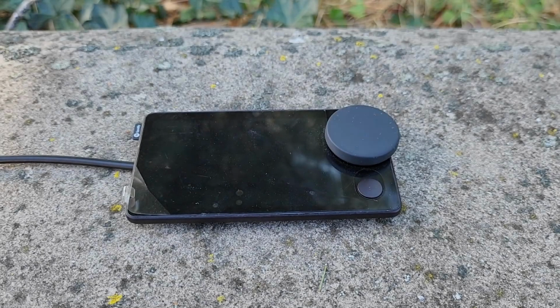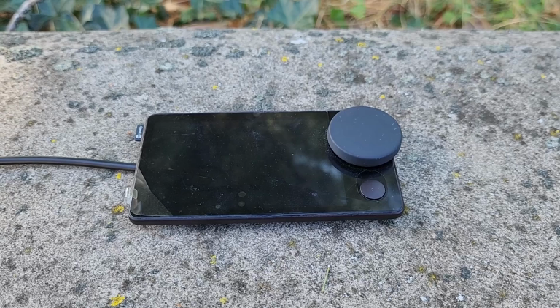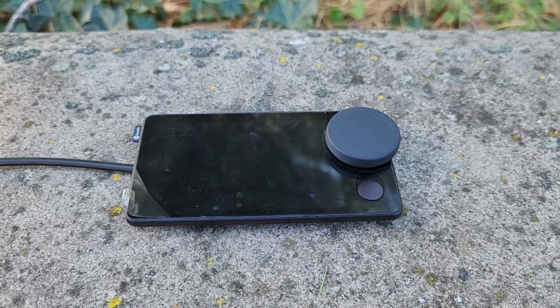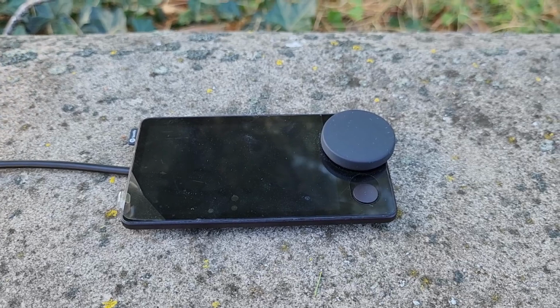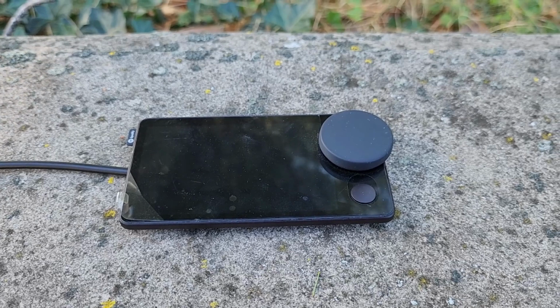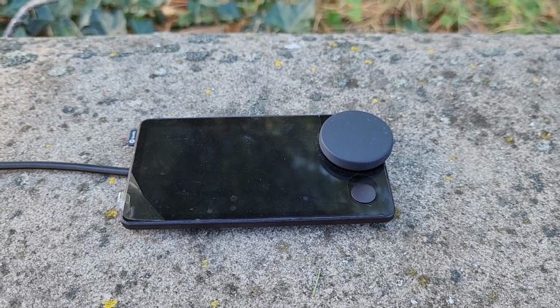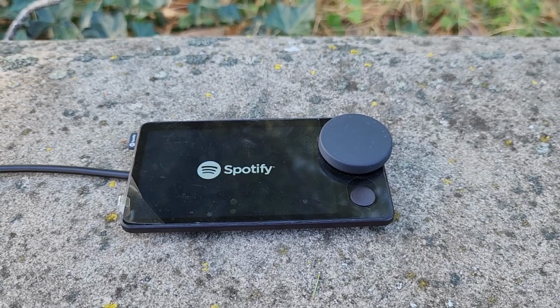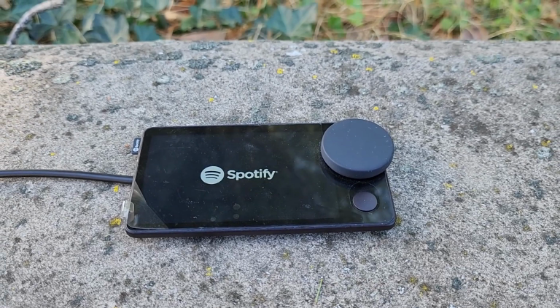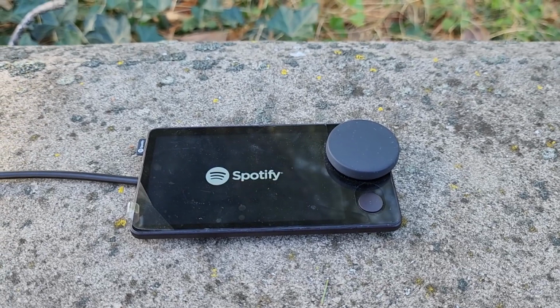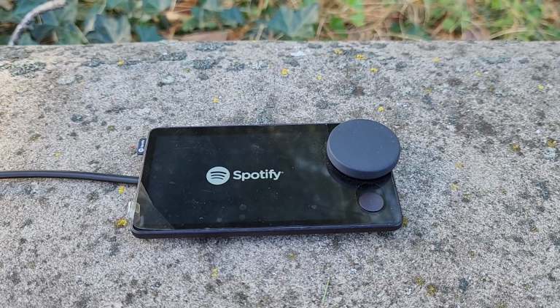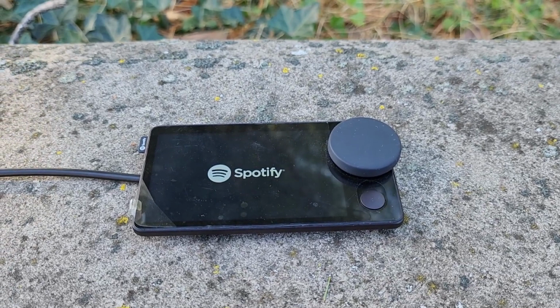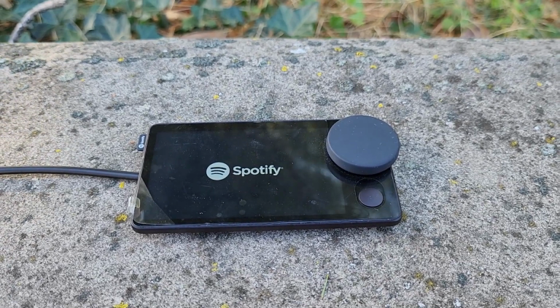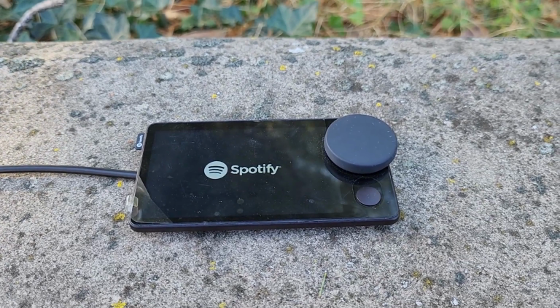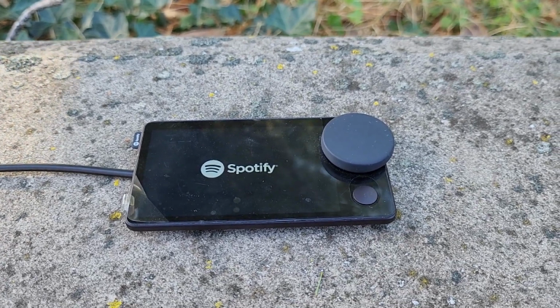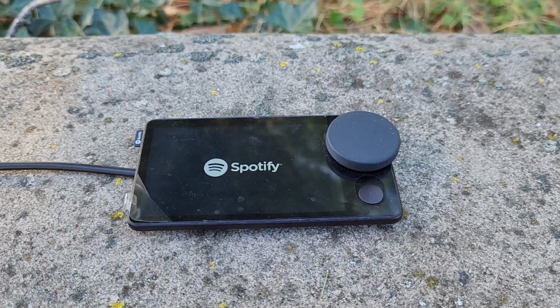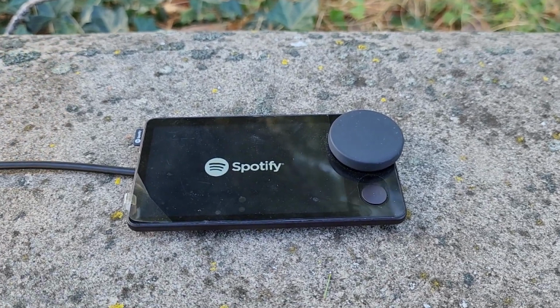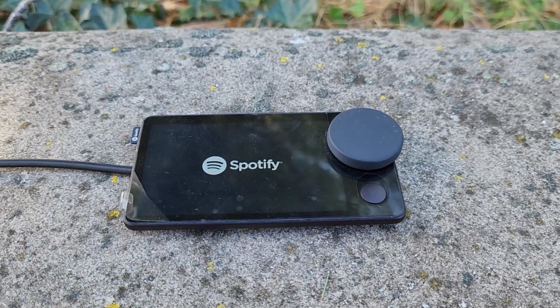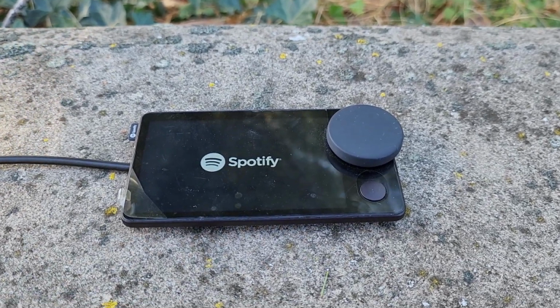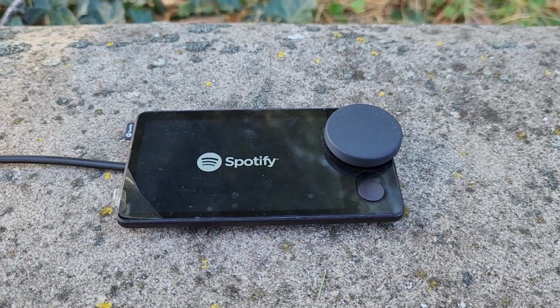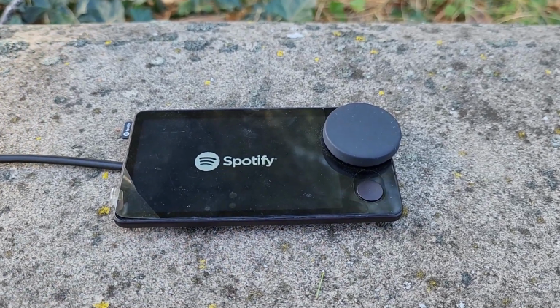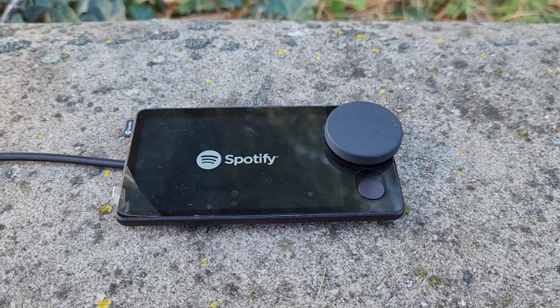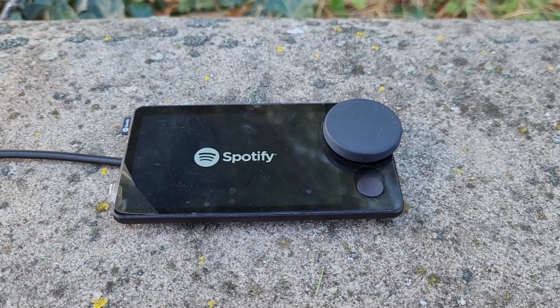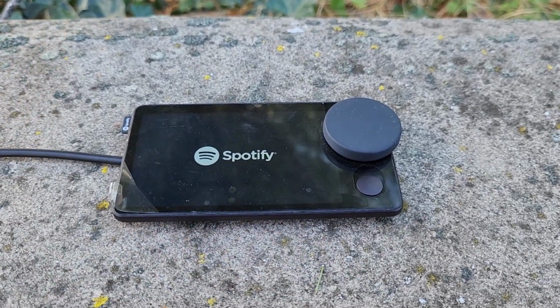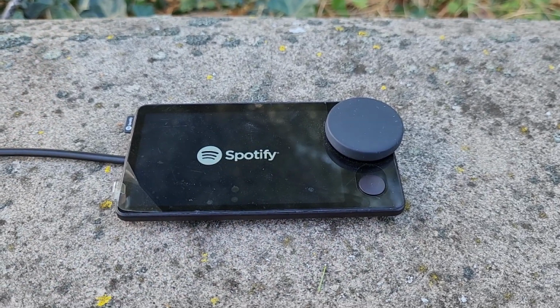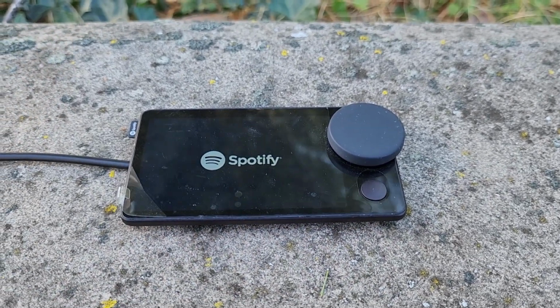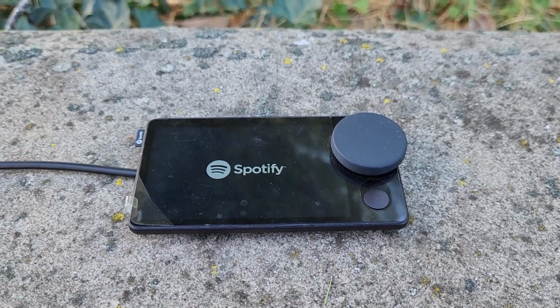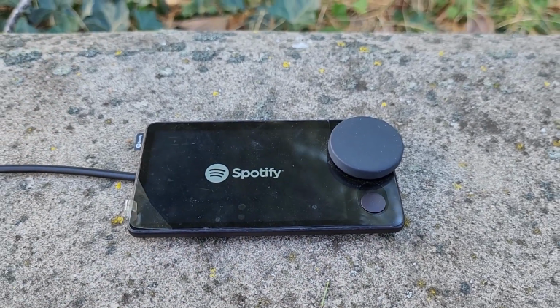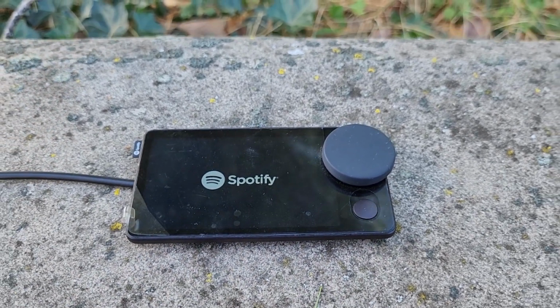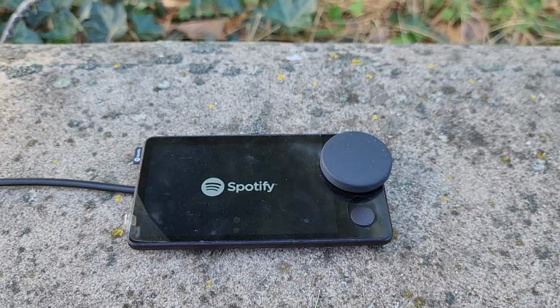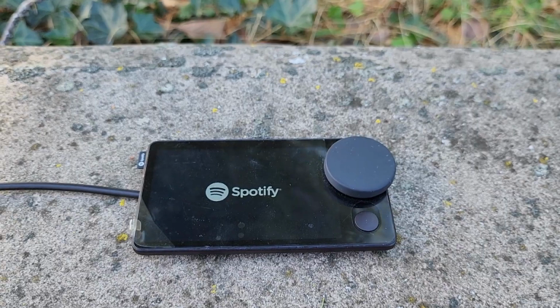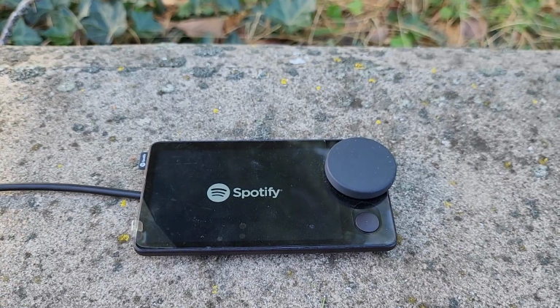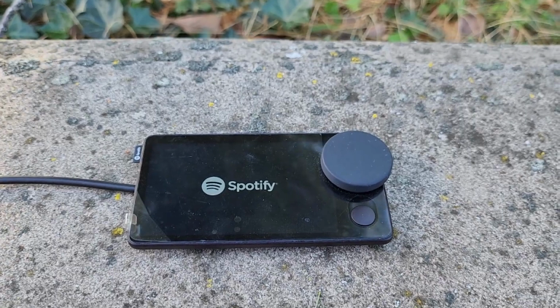The day has finally come where Spotify is turning this Spotify Car Thing into an e-waste nightmare. Or are they?